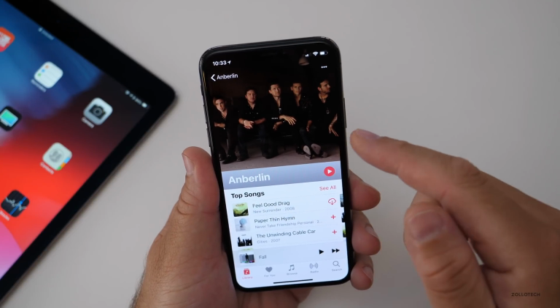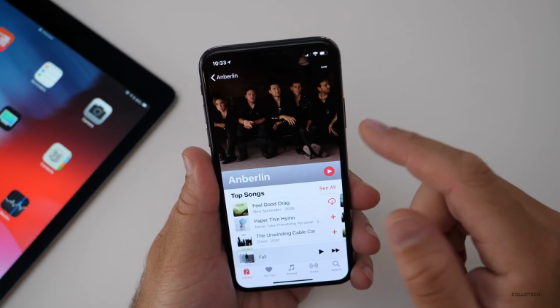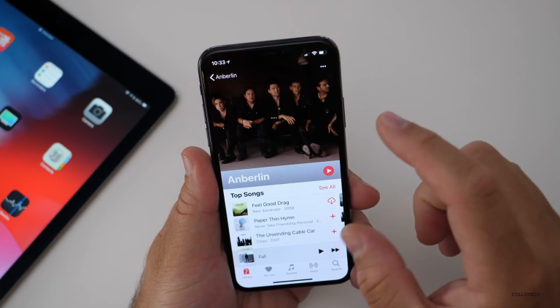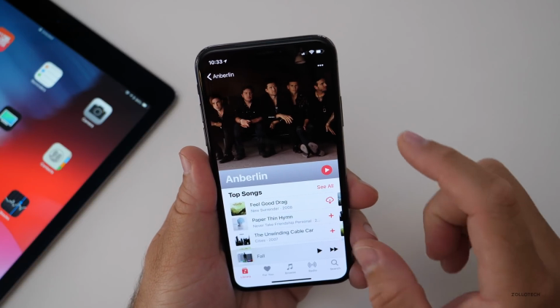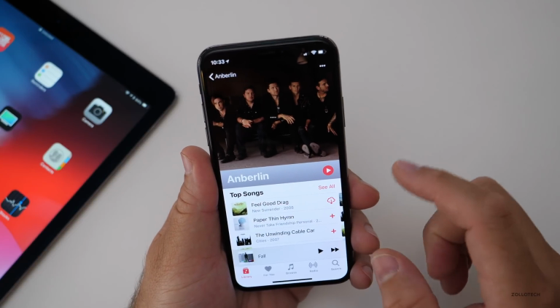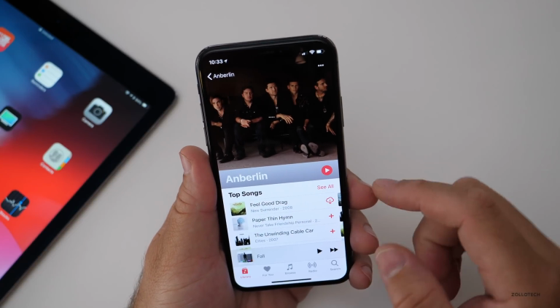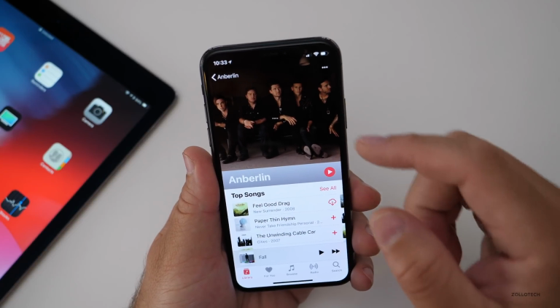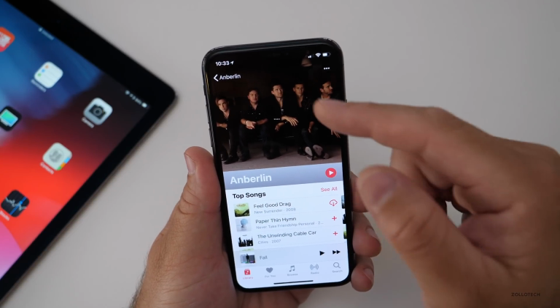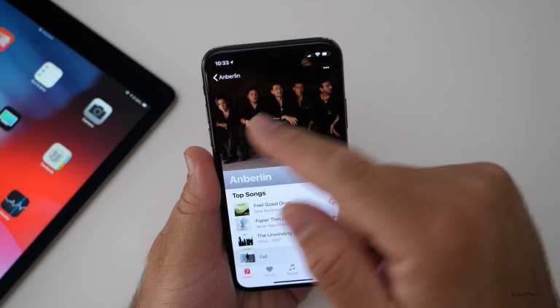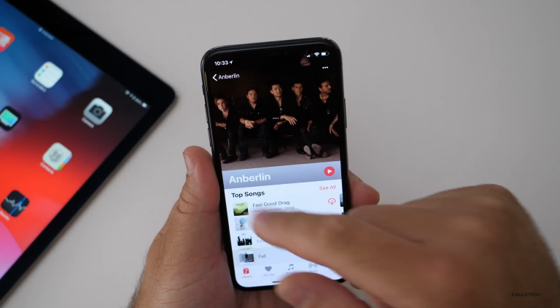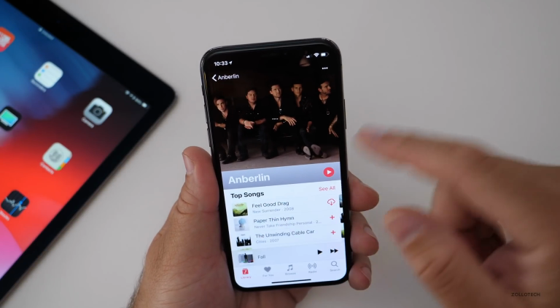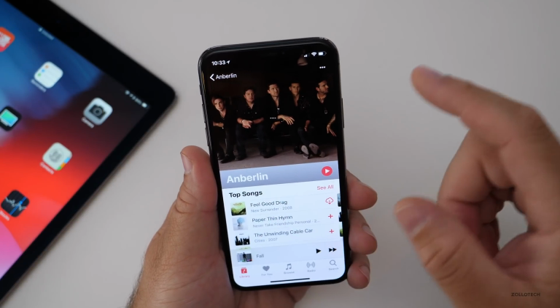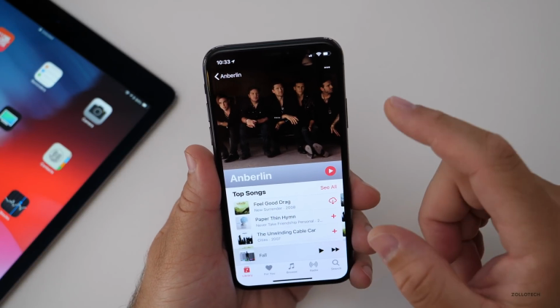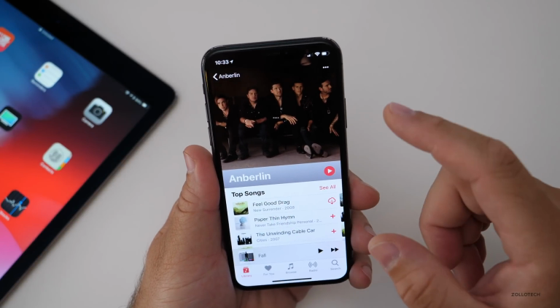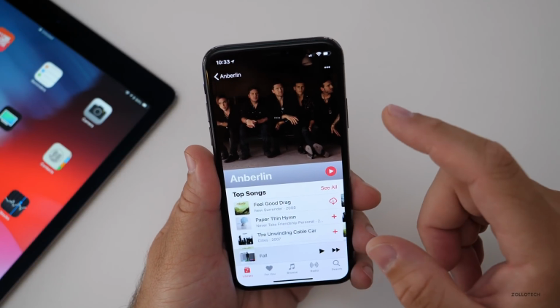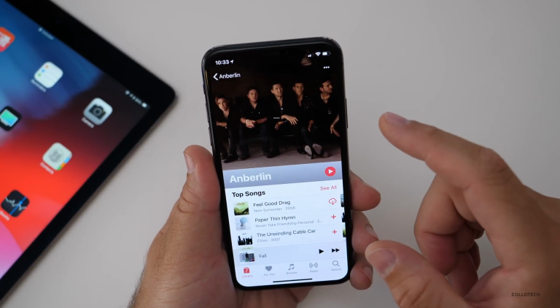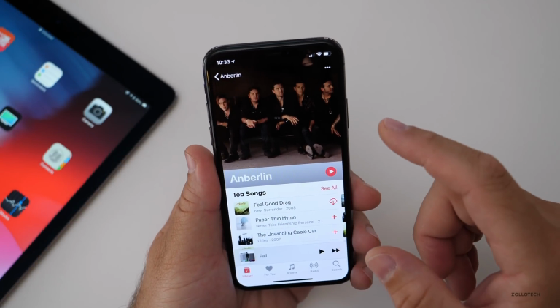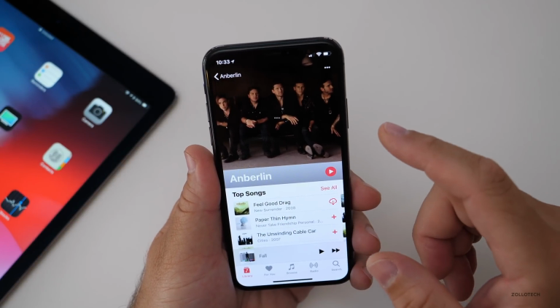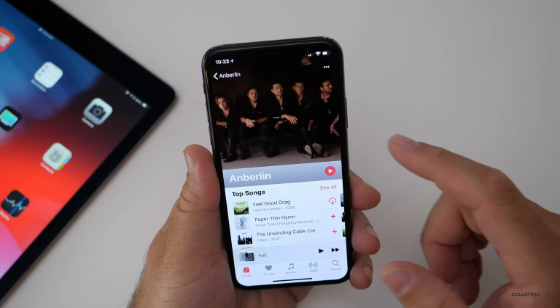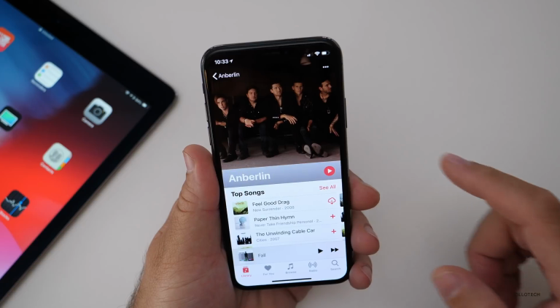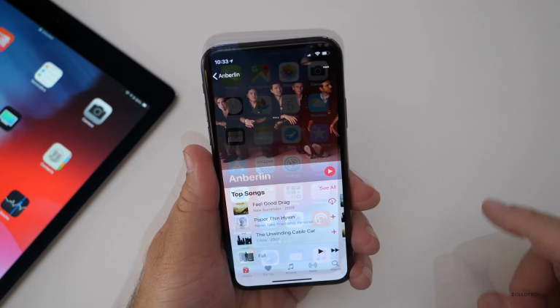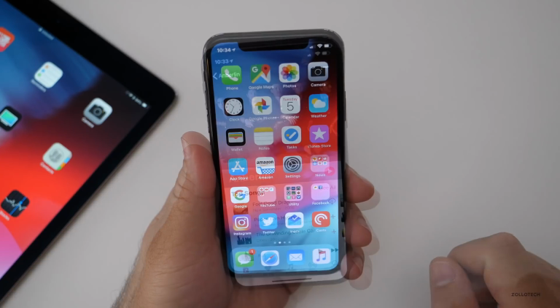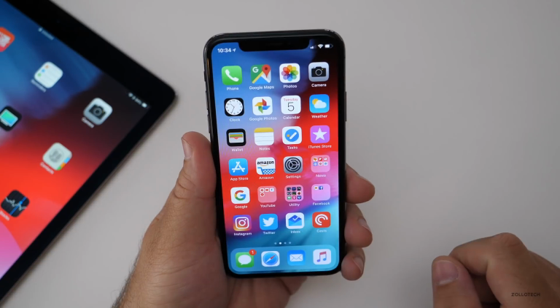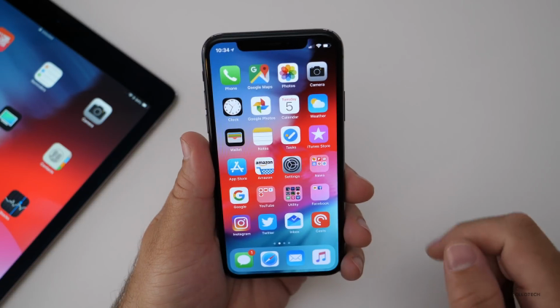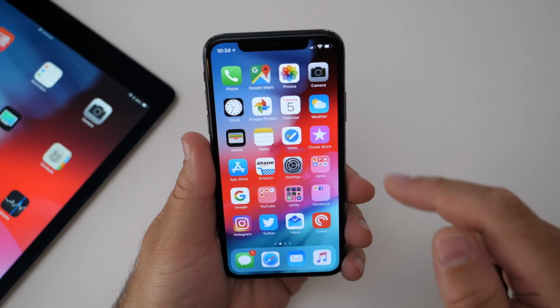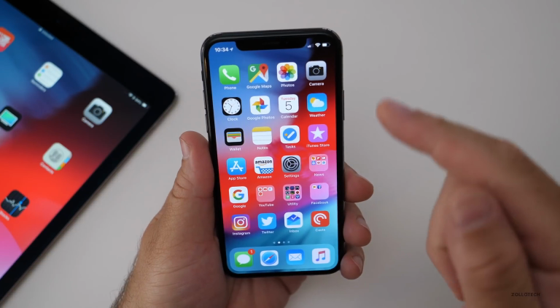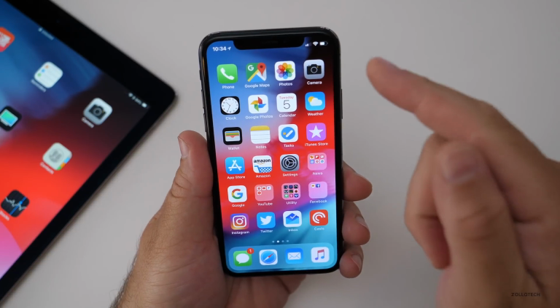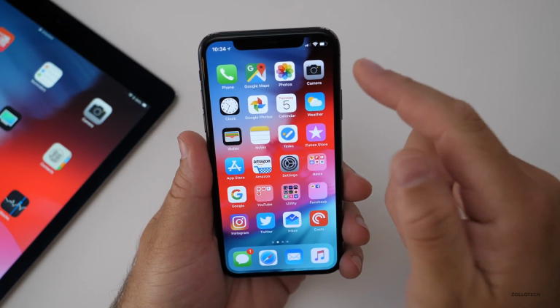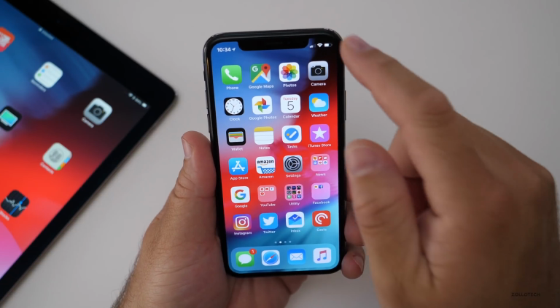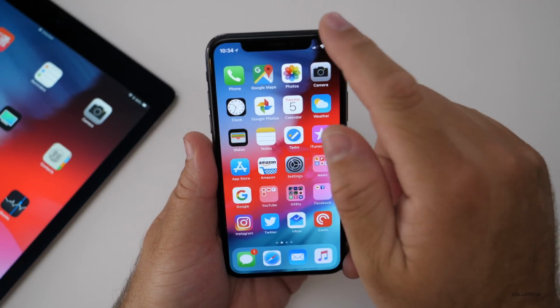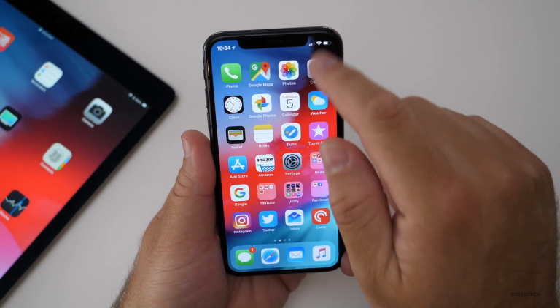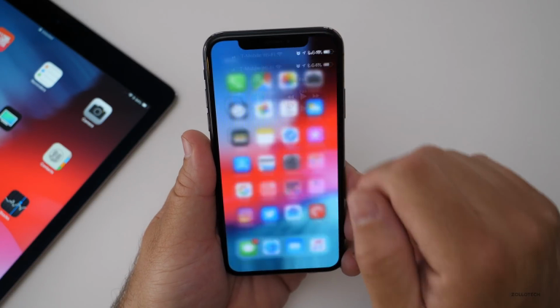The artist page in Apple Music also gets a redesign — it's just a little bit nicer looking overall.